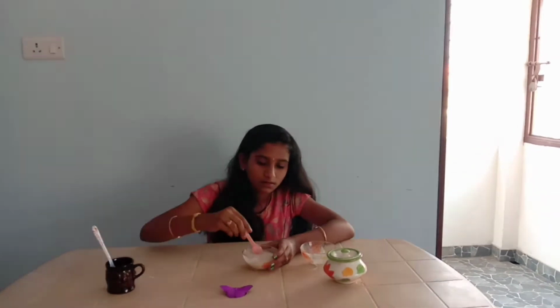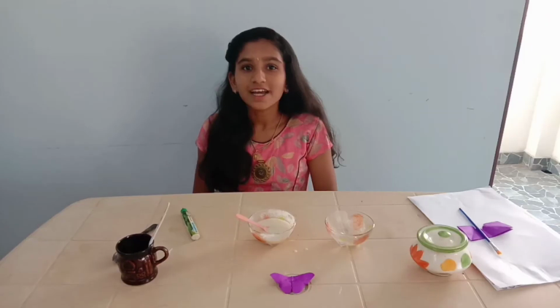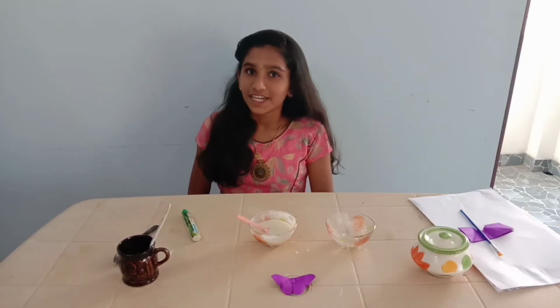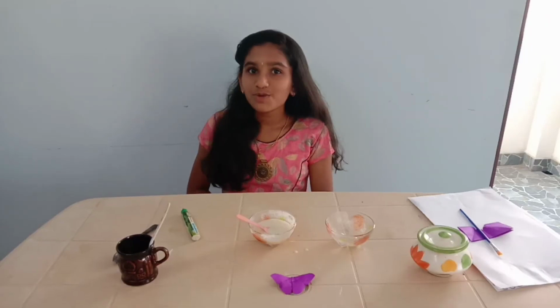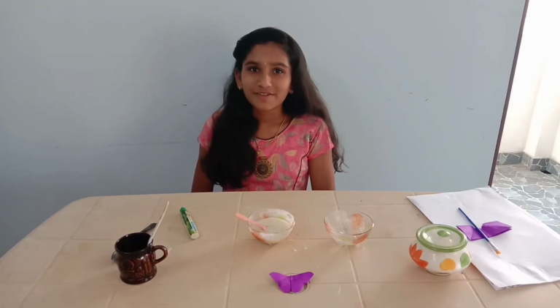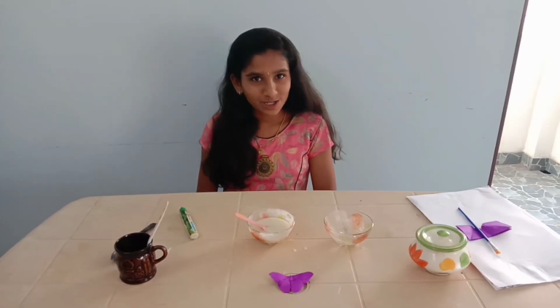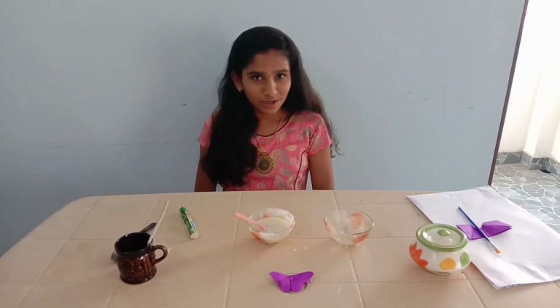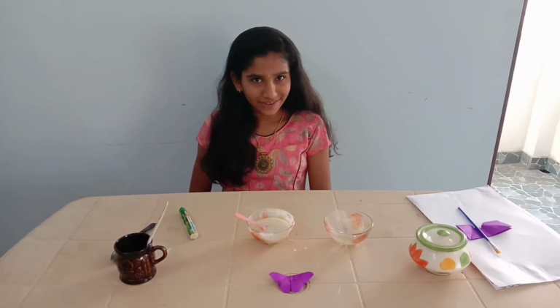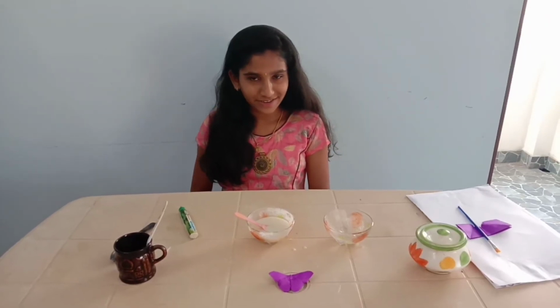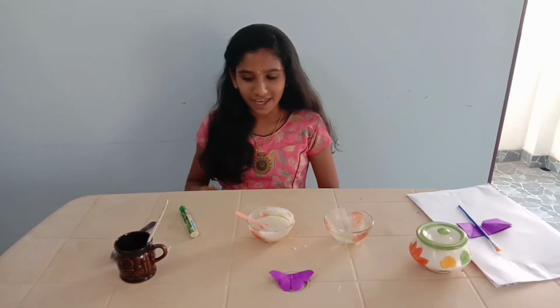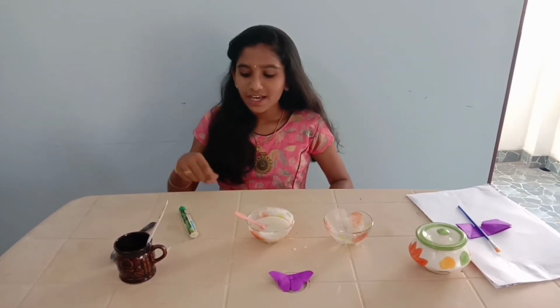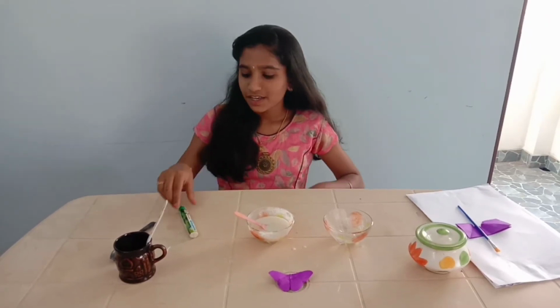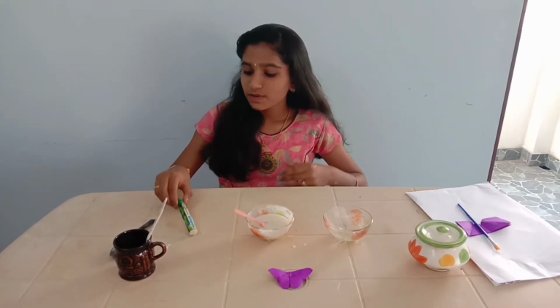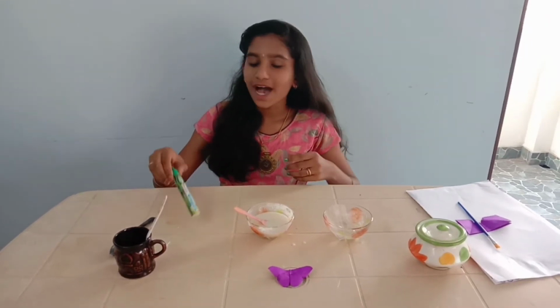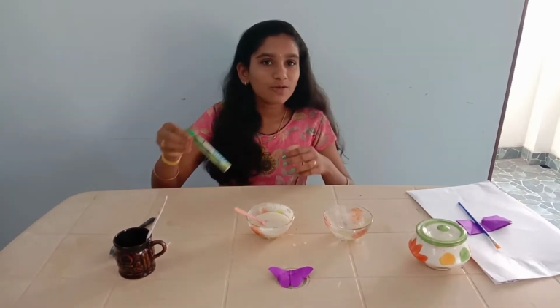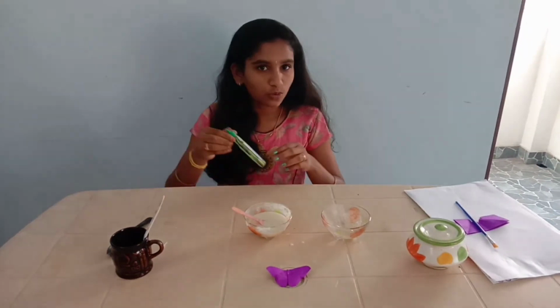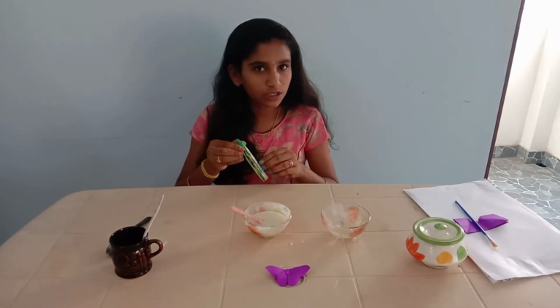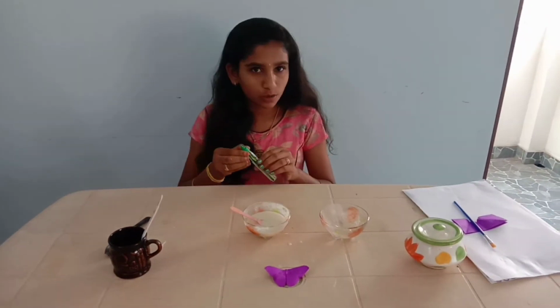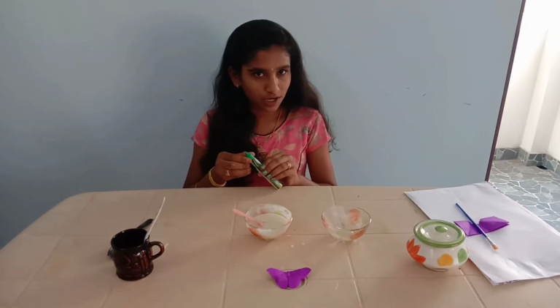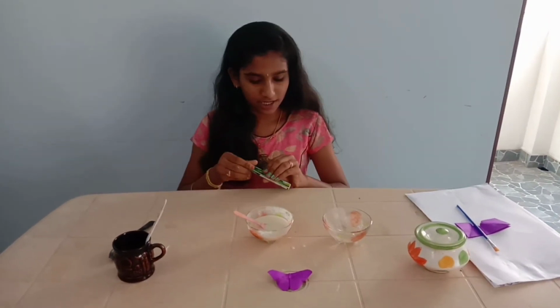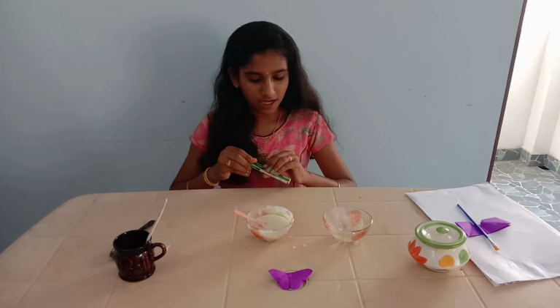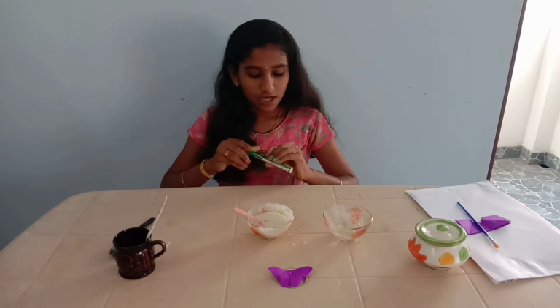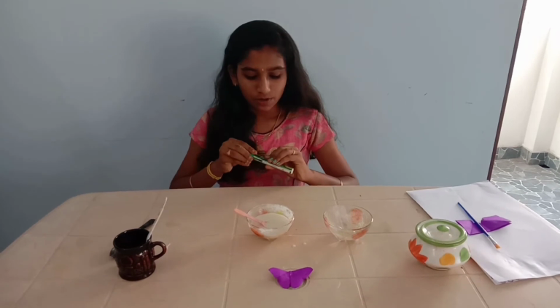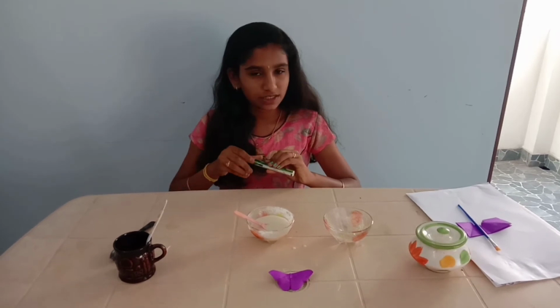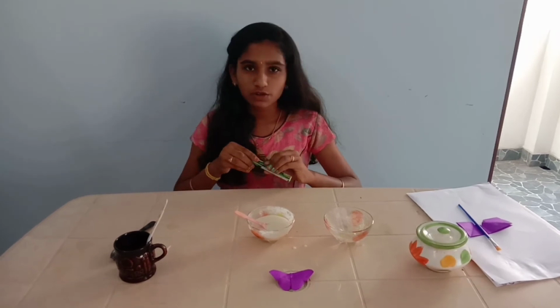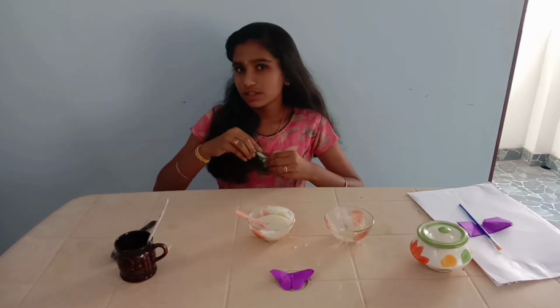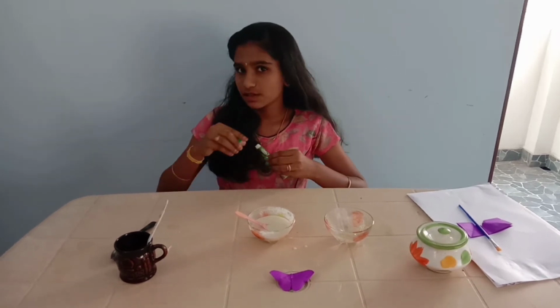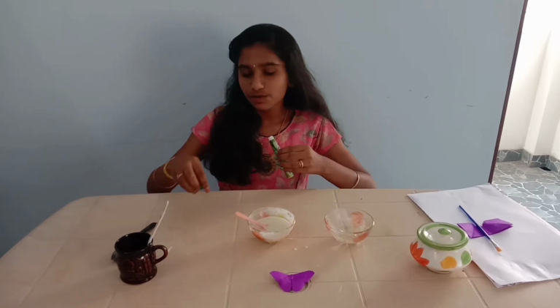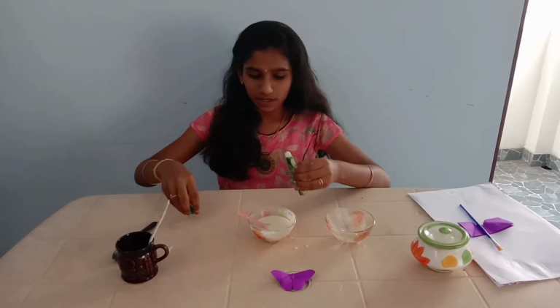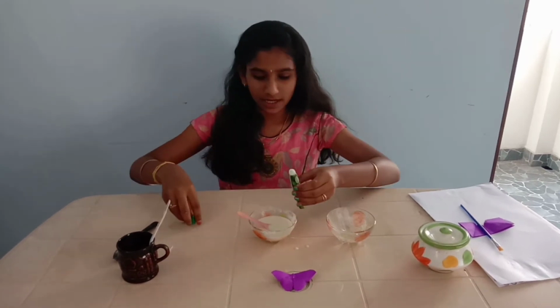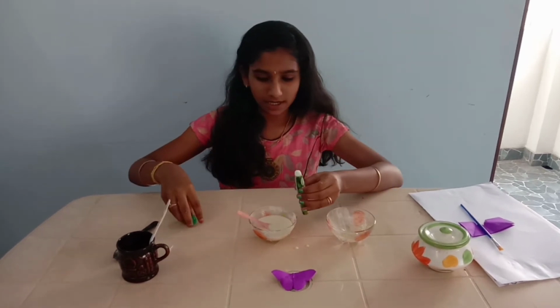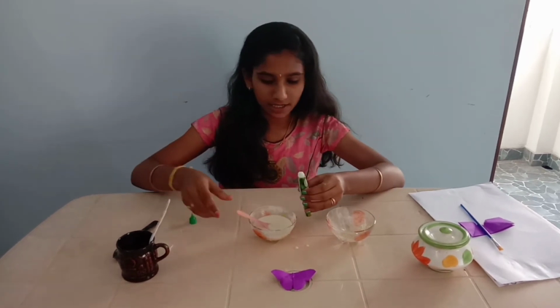Now our glue is ready. If you have an old glue container, you can store this glue in that container.